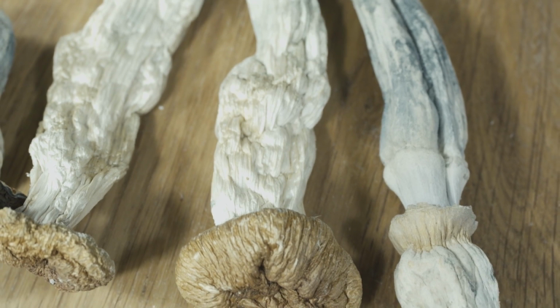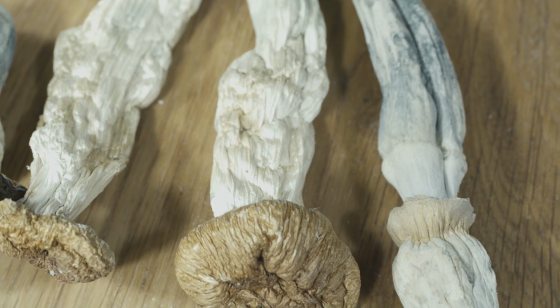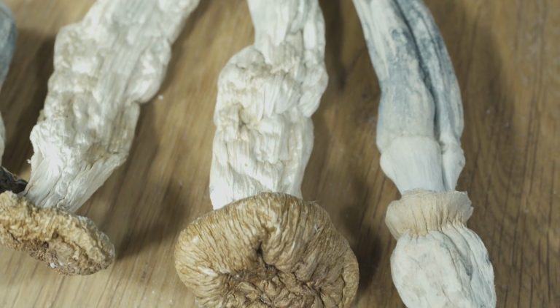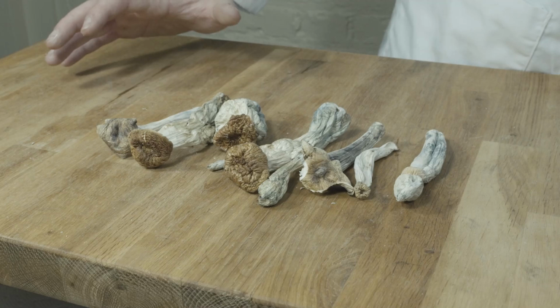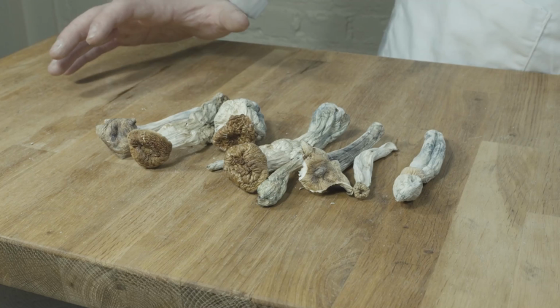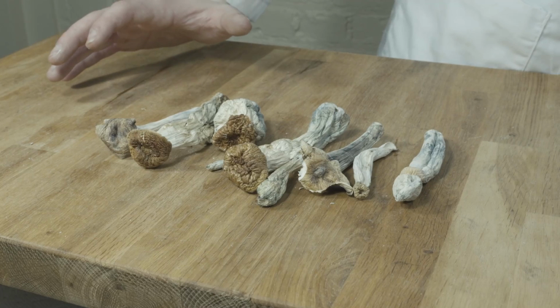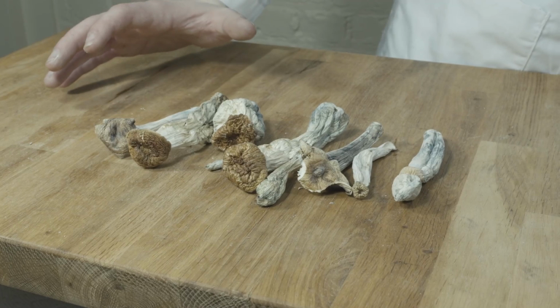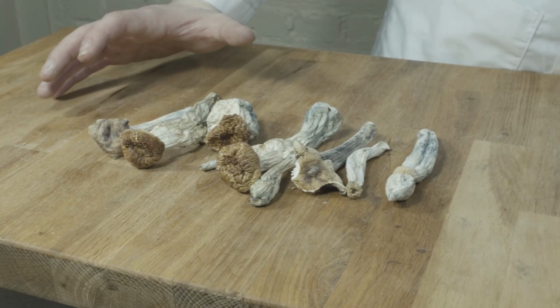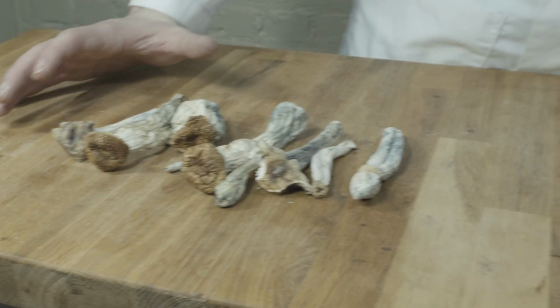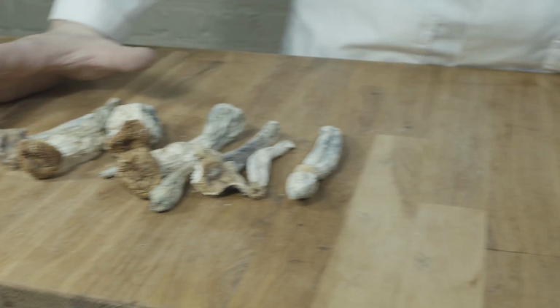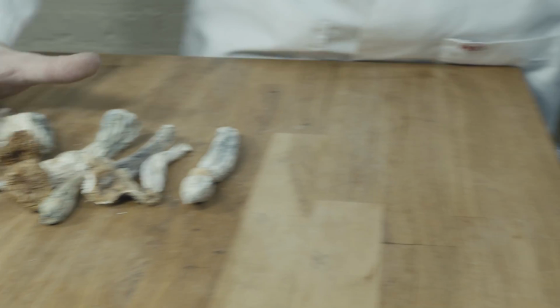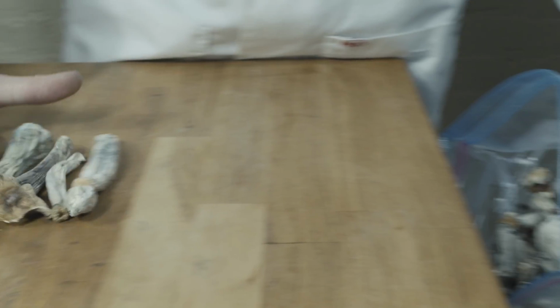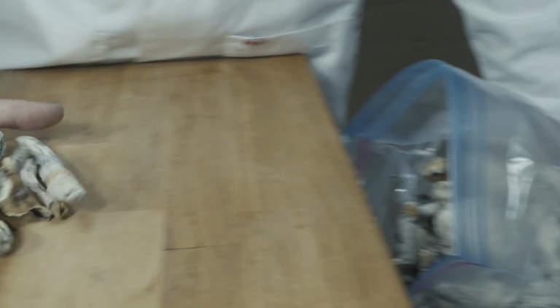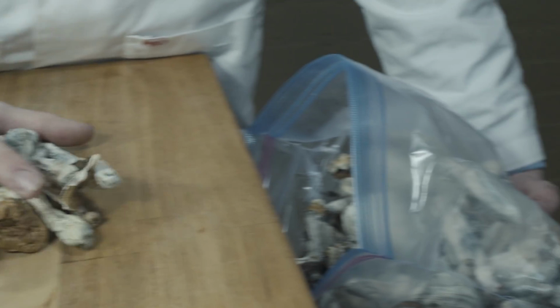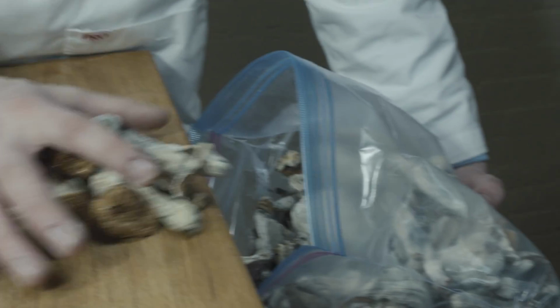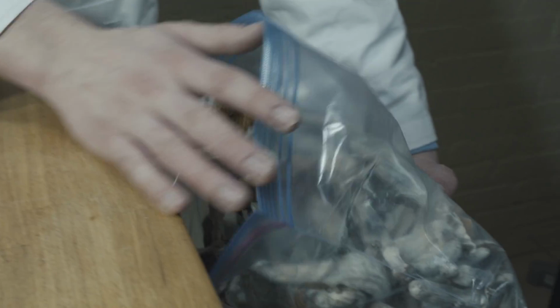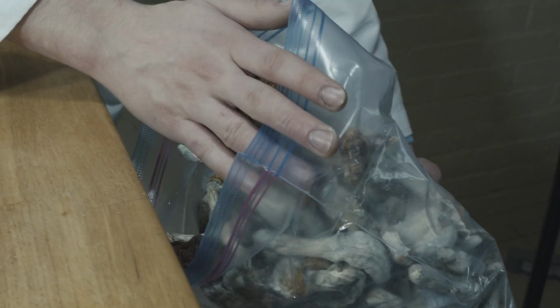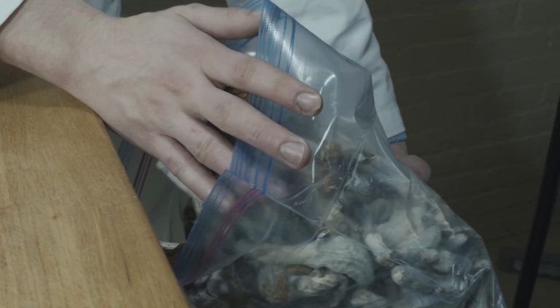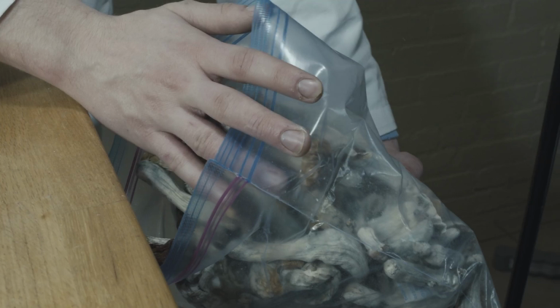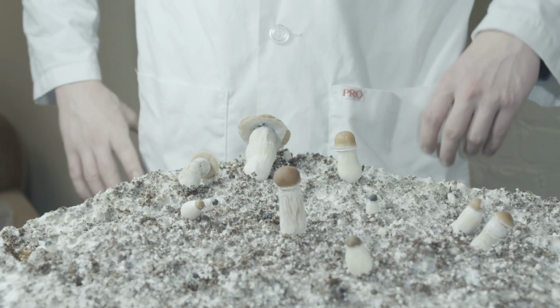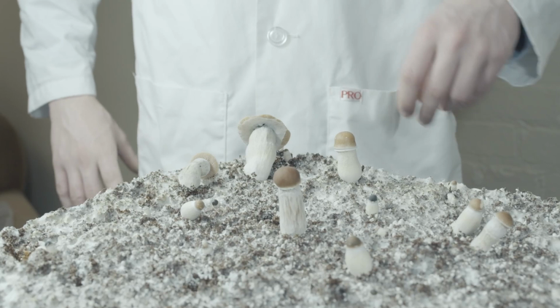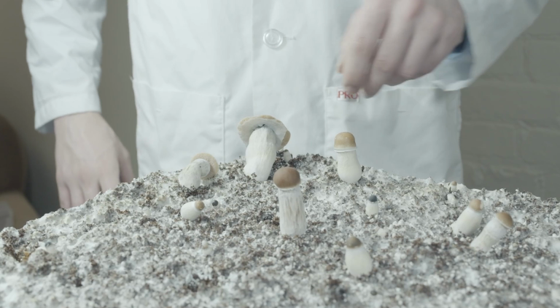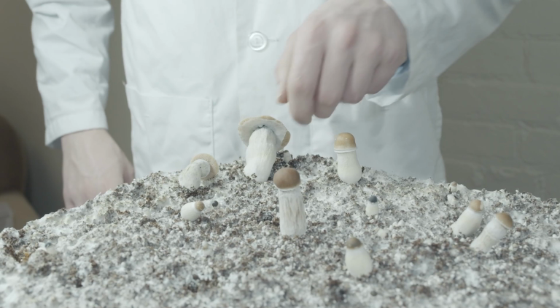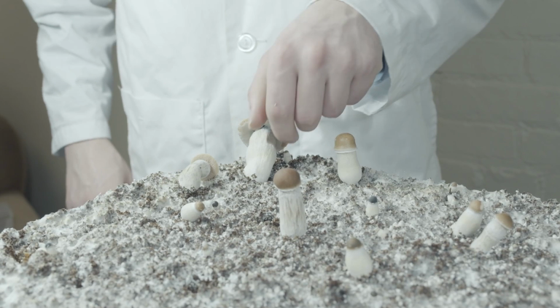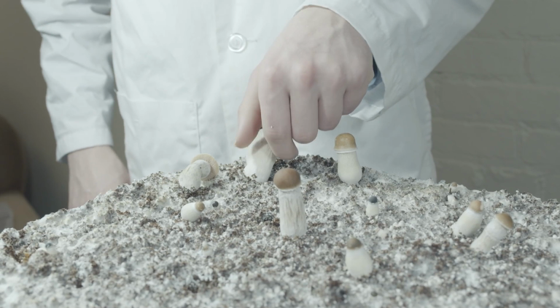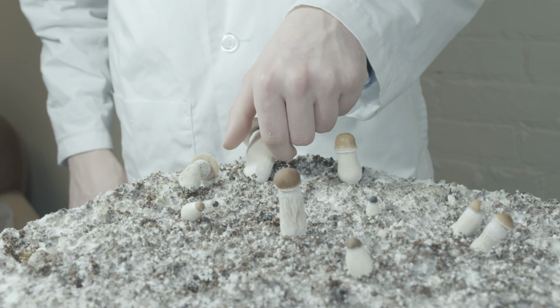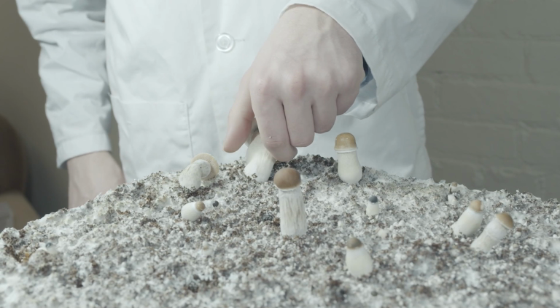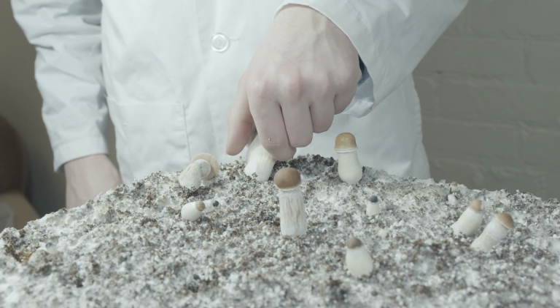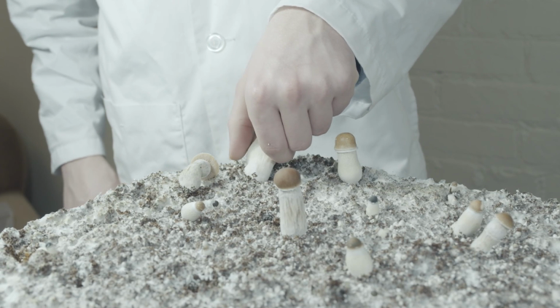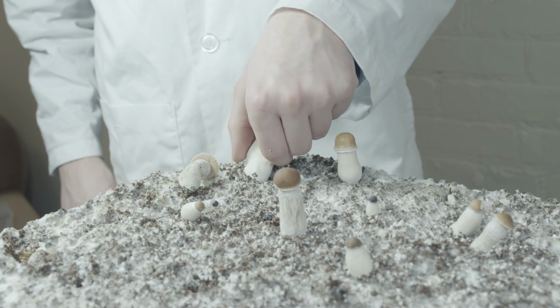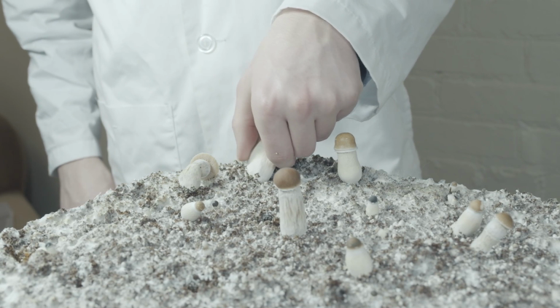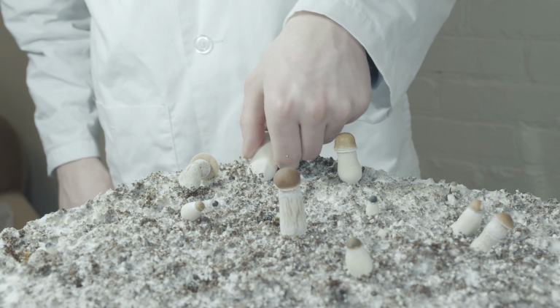The potency of dried tidal wave — our isolate at least — is somewhat higher than usual cubensis, but not as high as albino penis envies or Melmac penis envy.